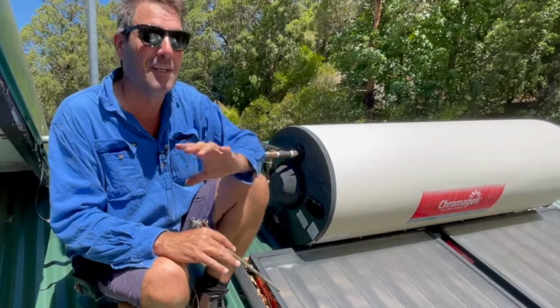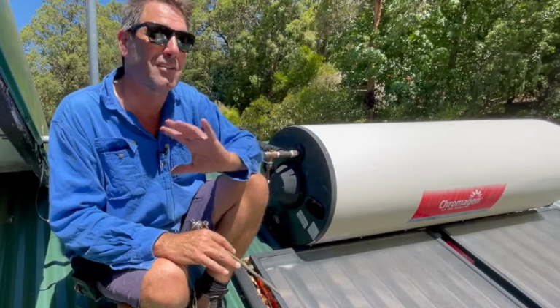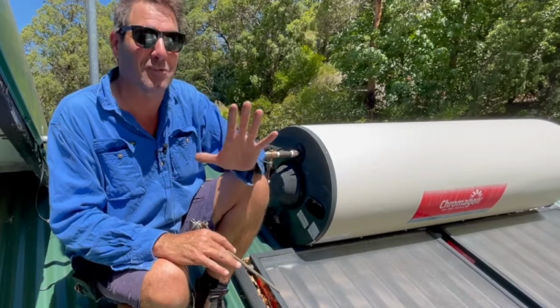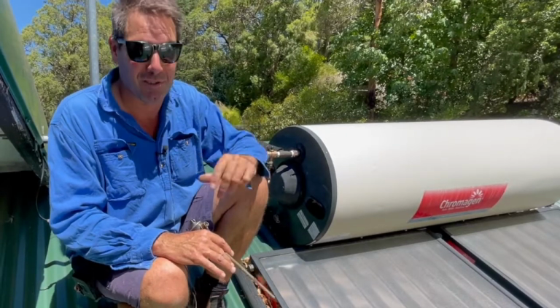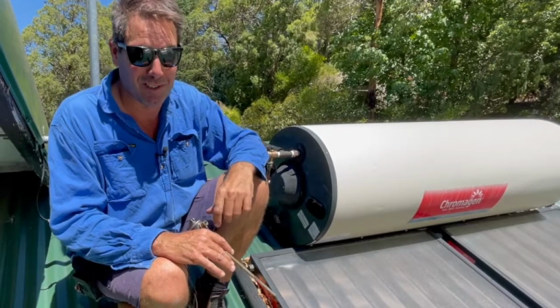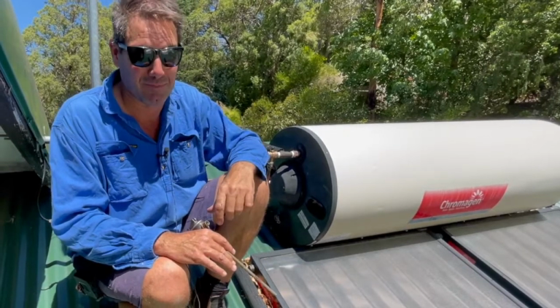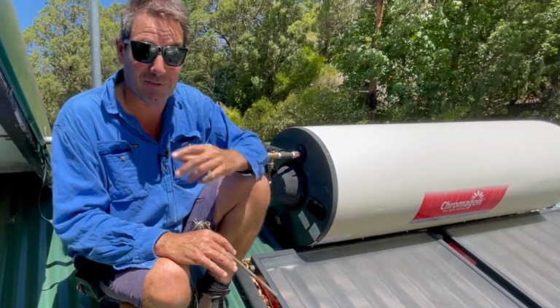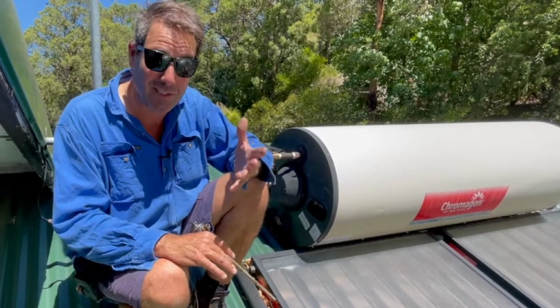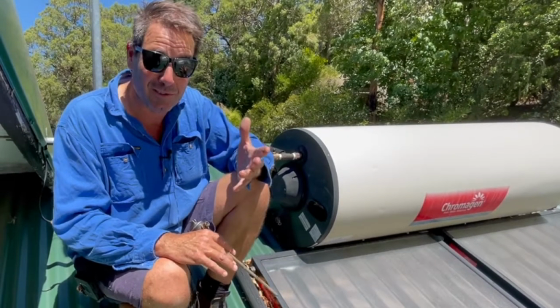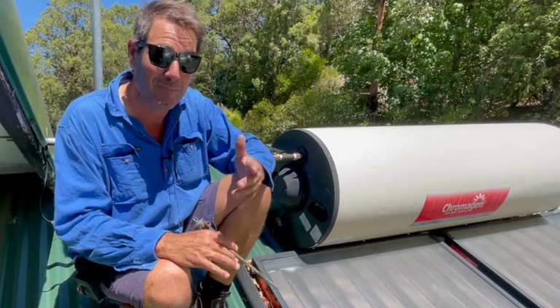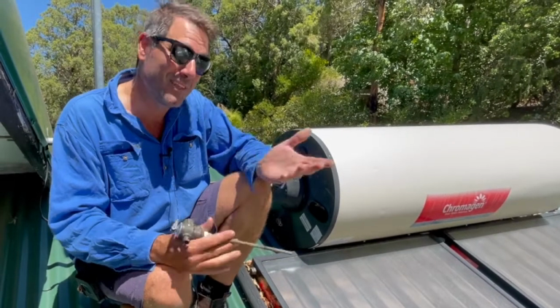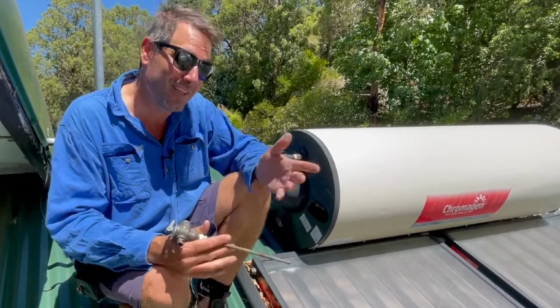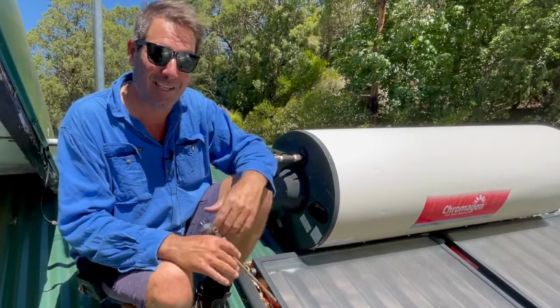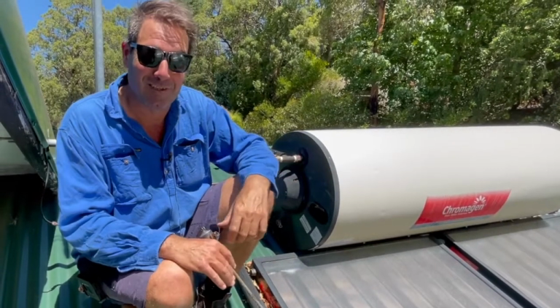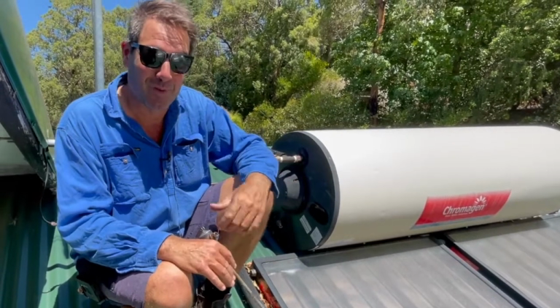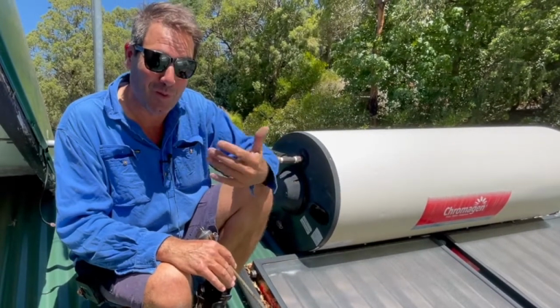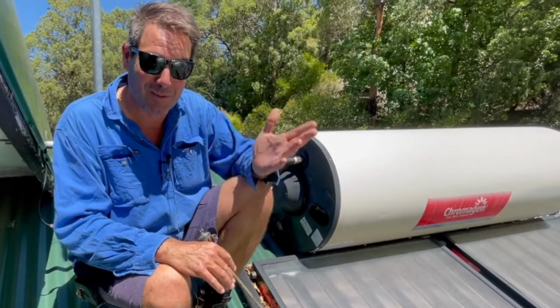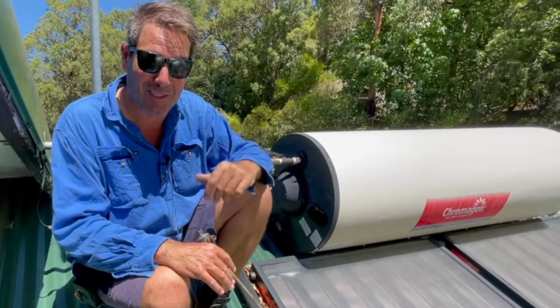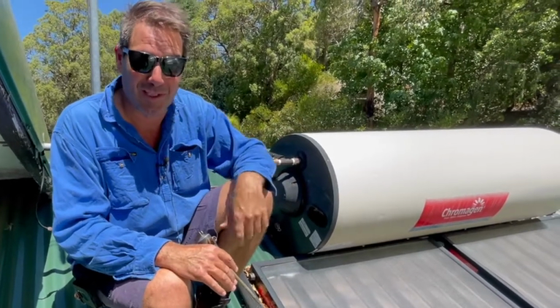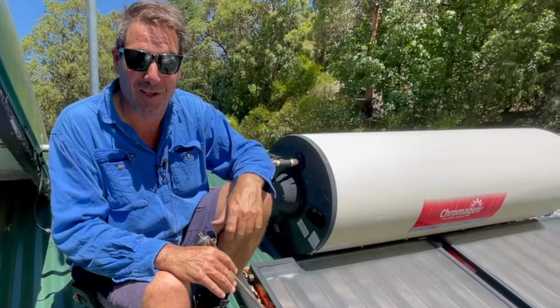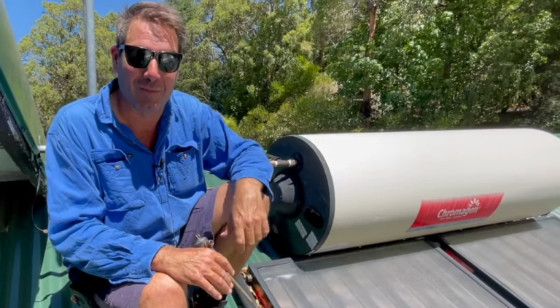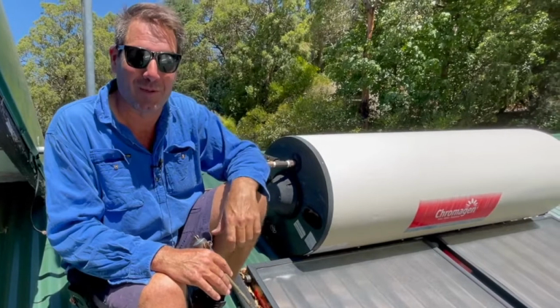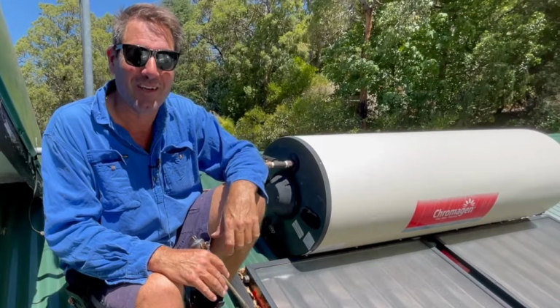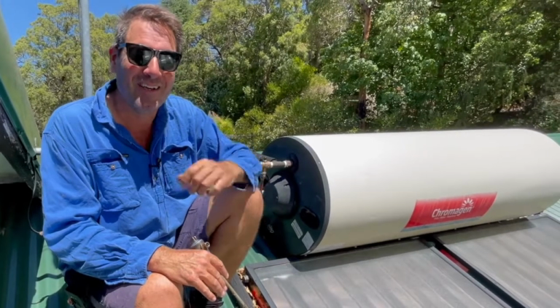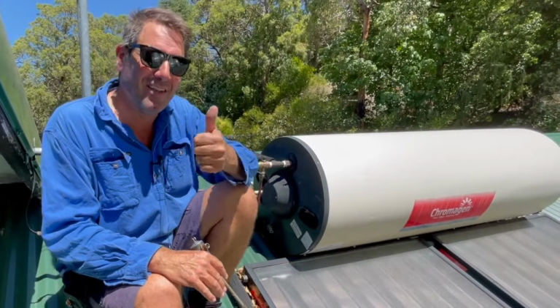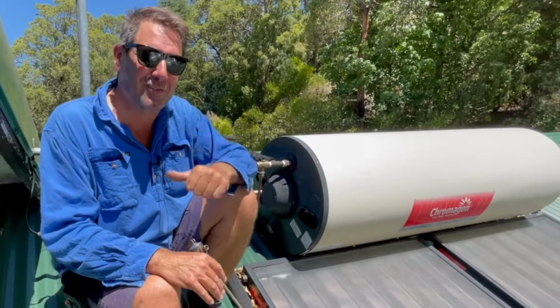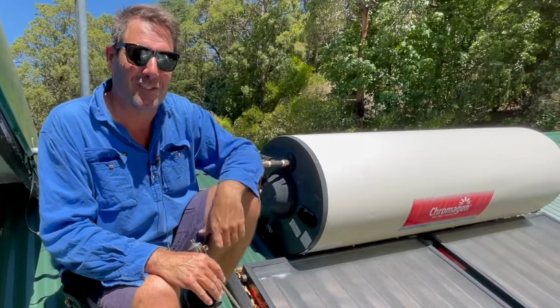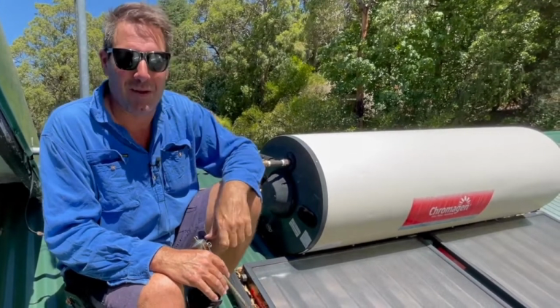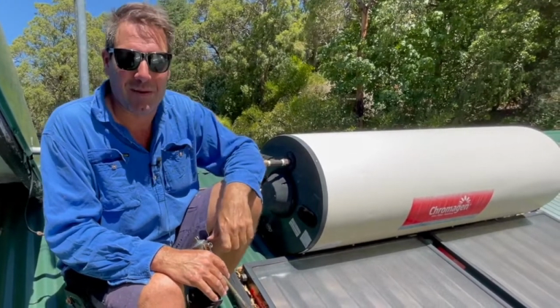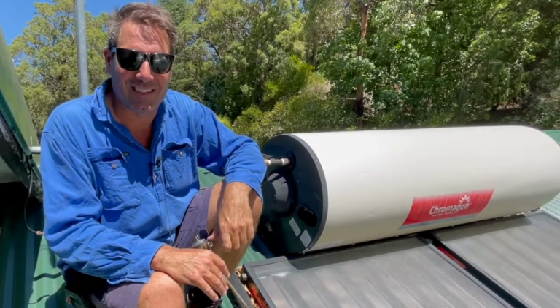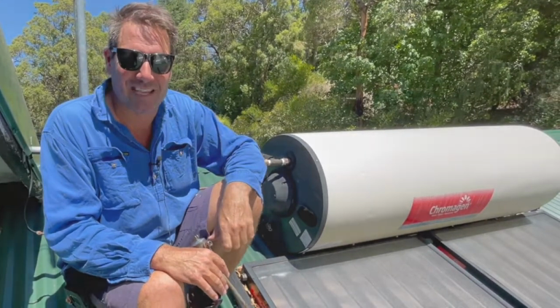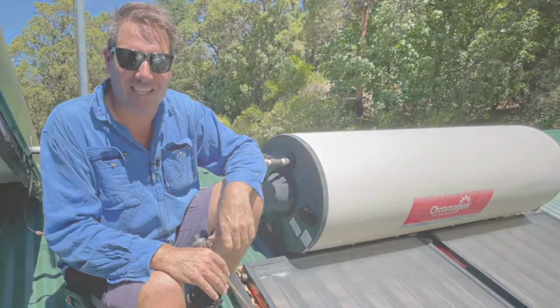So don't stress too much. But if it's leaking all the time, then you've got to call us or give your local plumber a call. Thanks for watching. I hope that made sense. Catch you later.